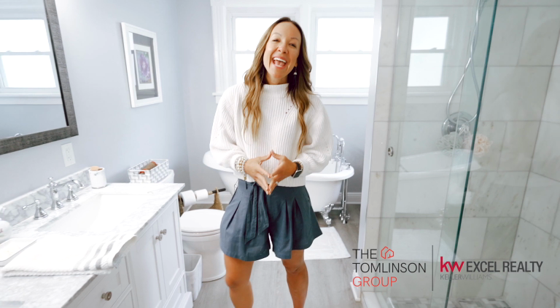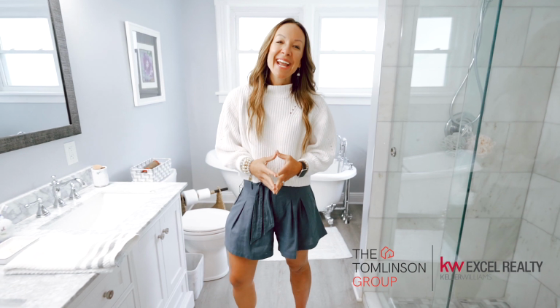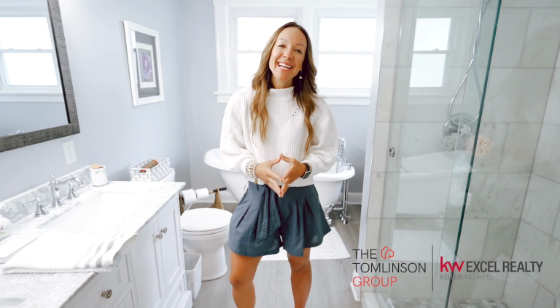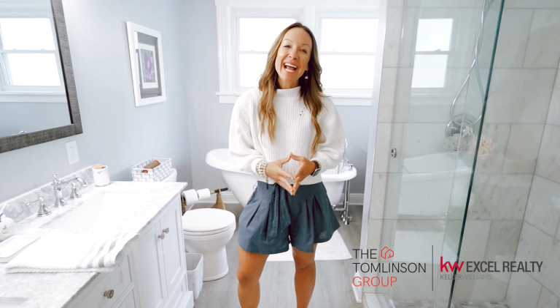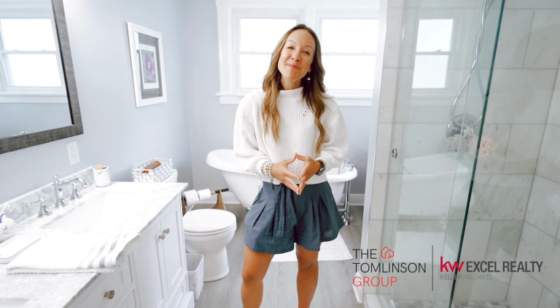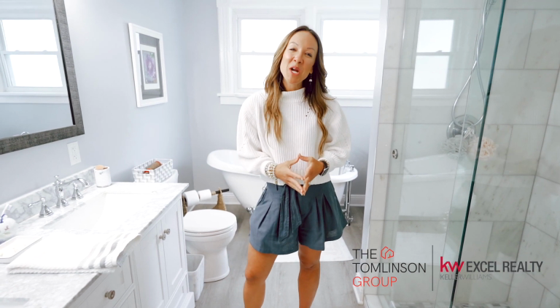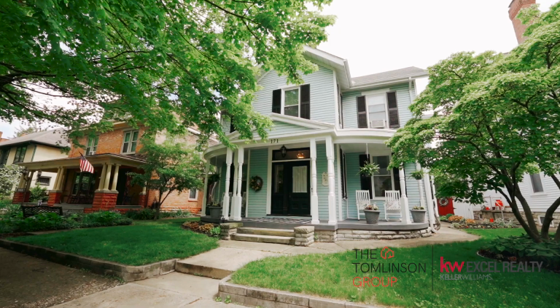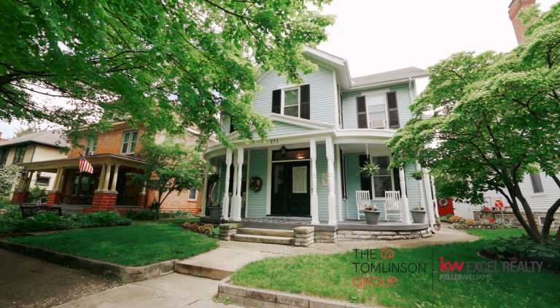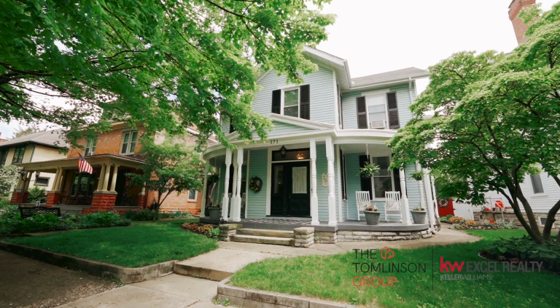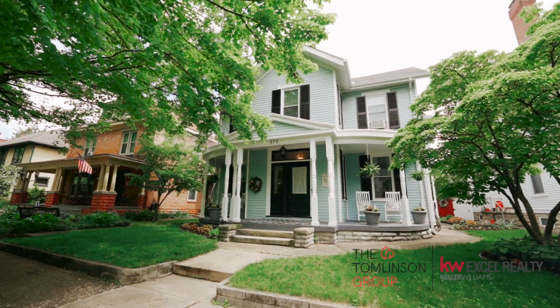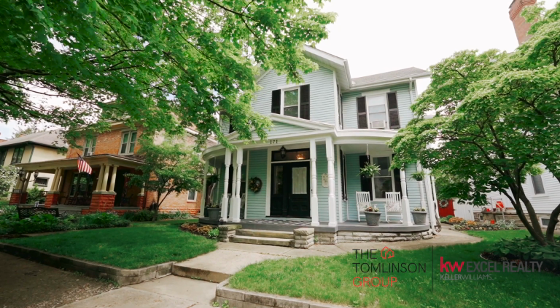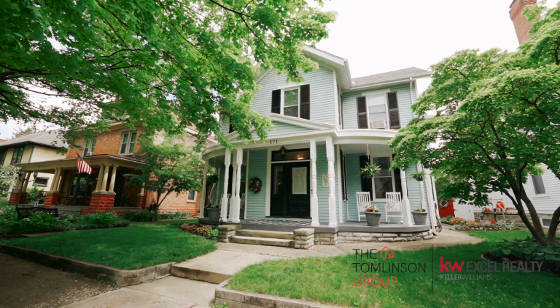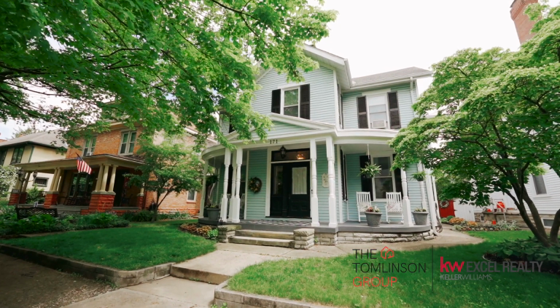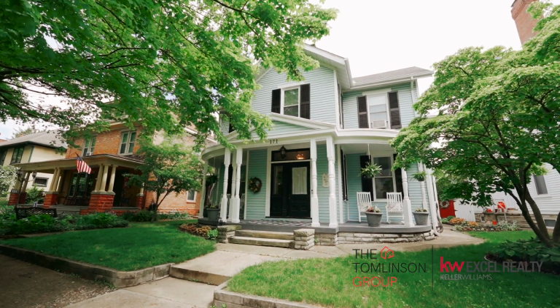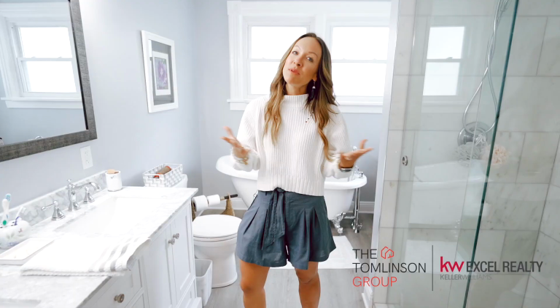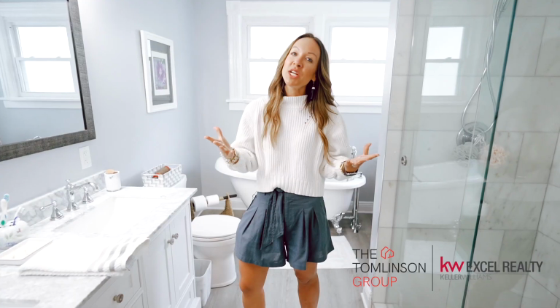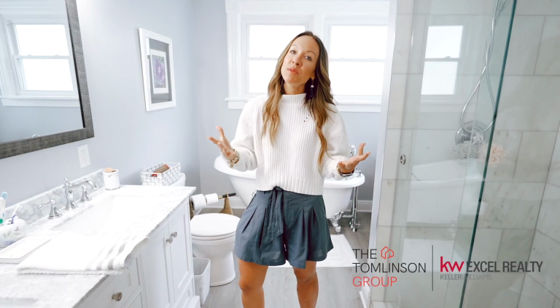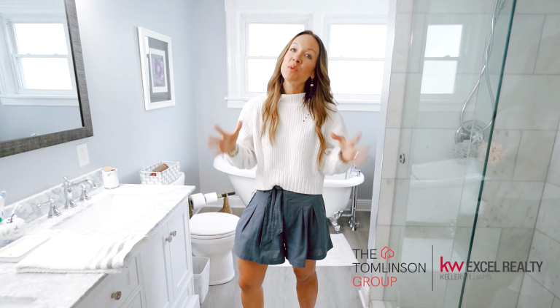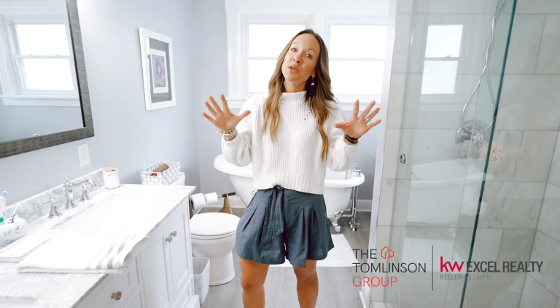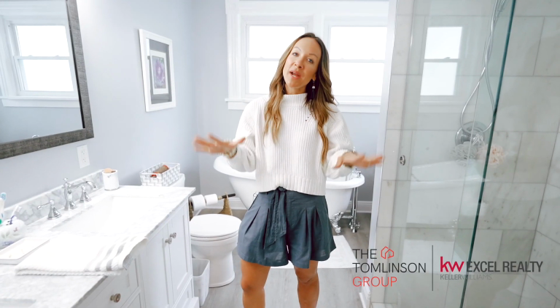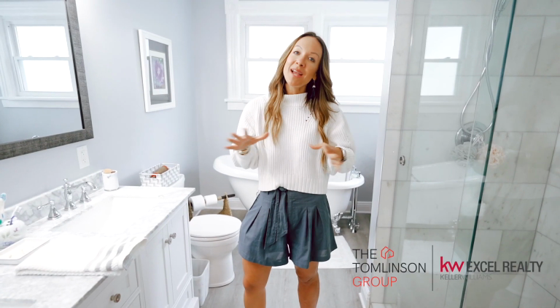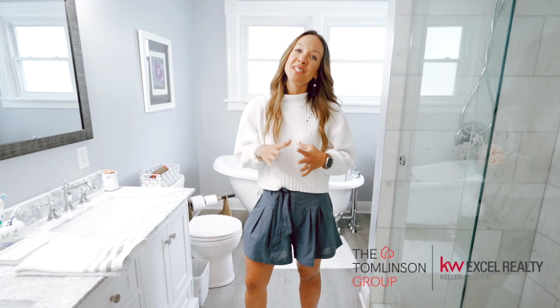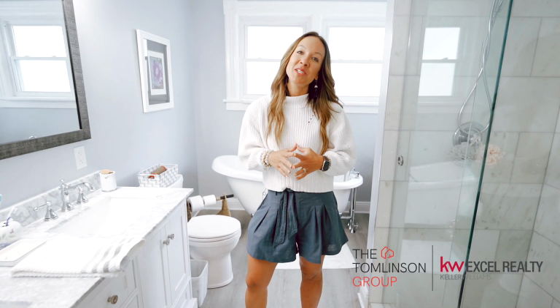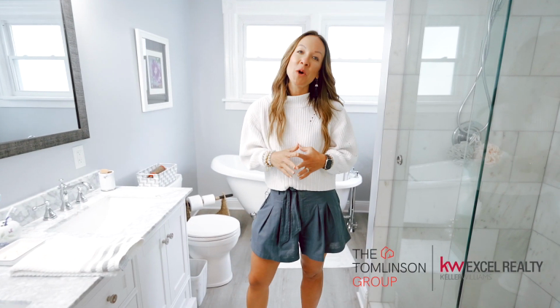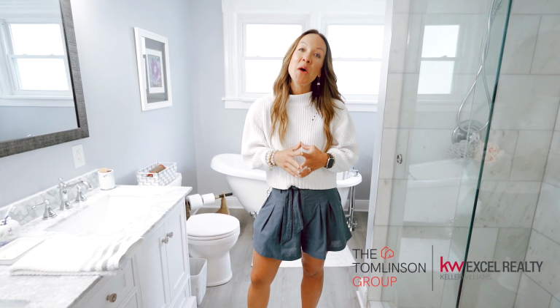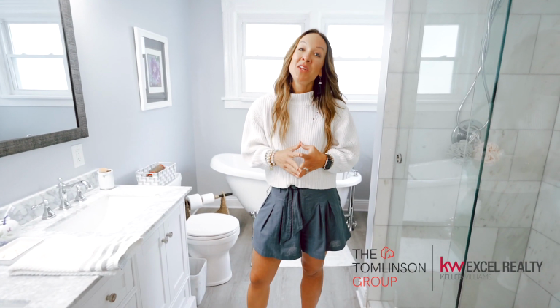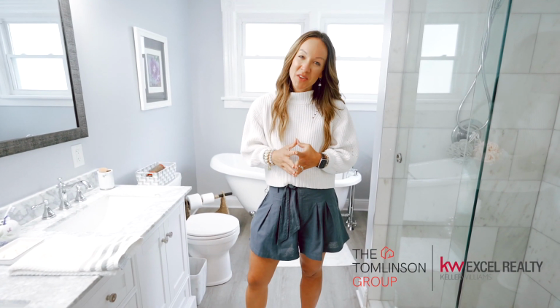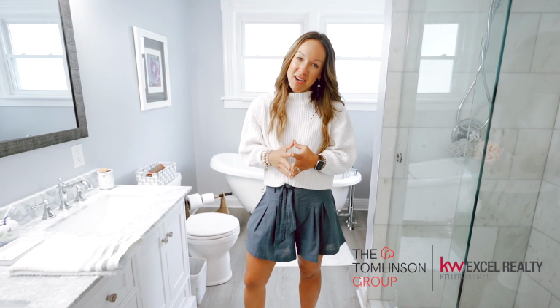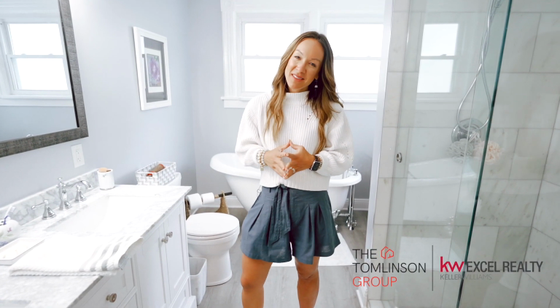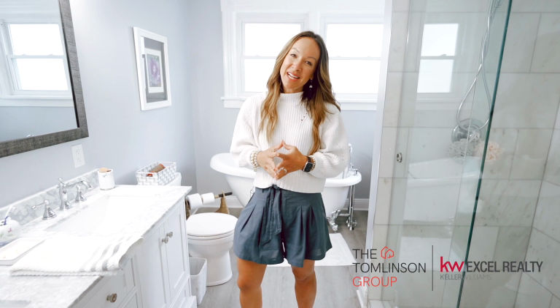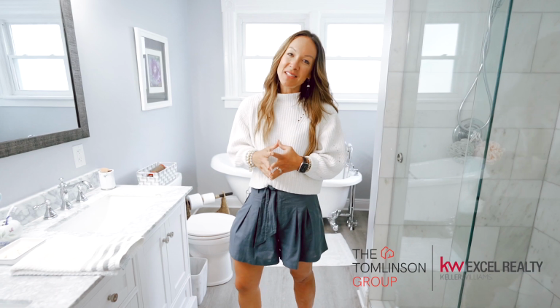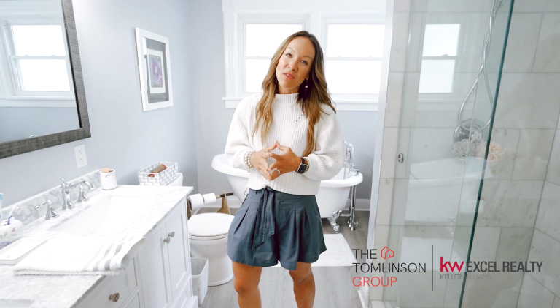Hey guys, I am here at 171 Caldwell Street and I want to share with you one of the great highlights of this home located on the second level.